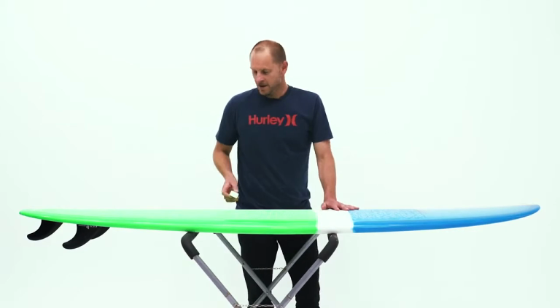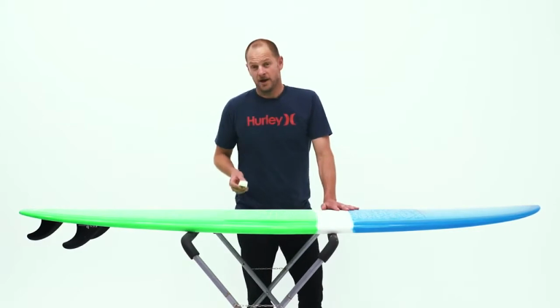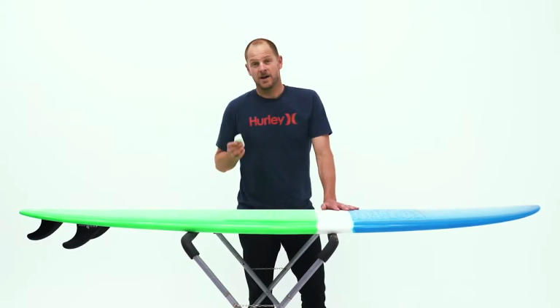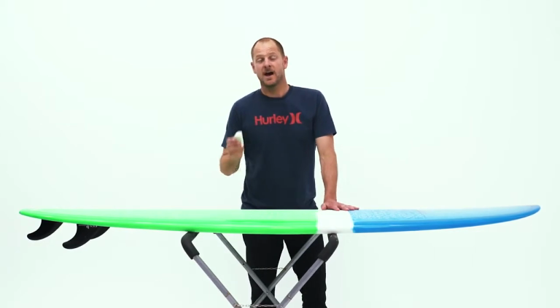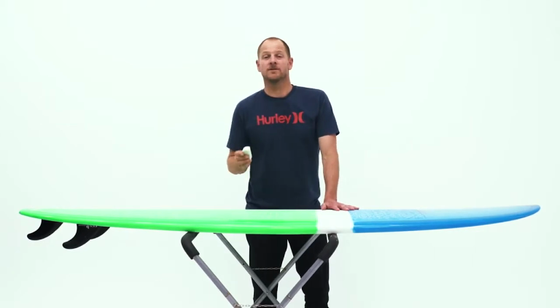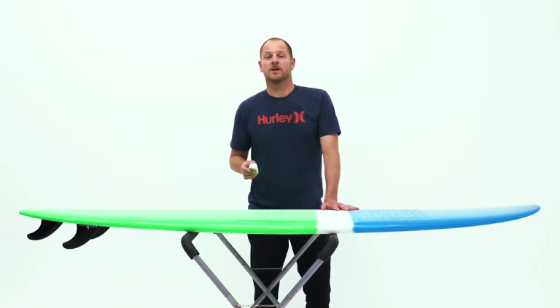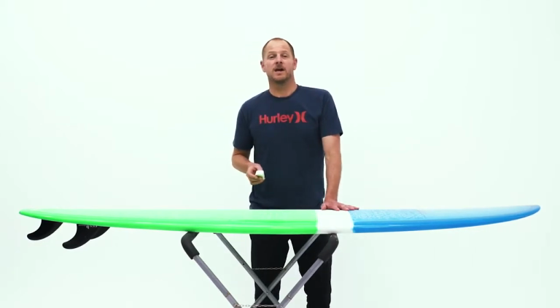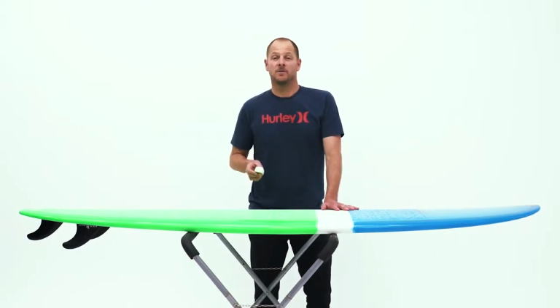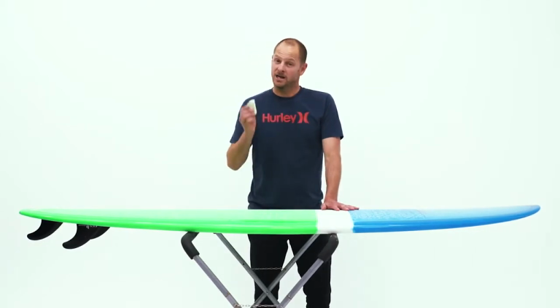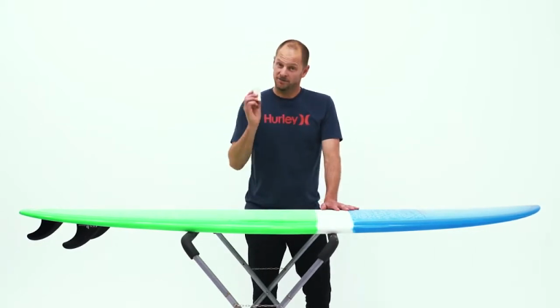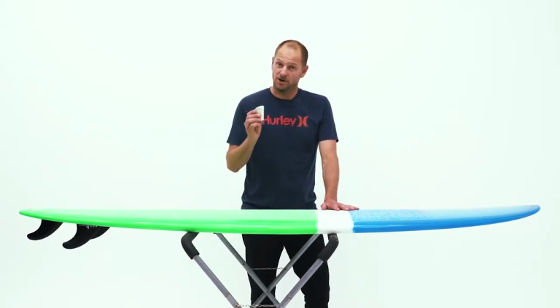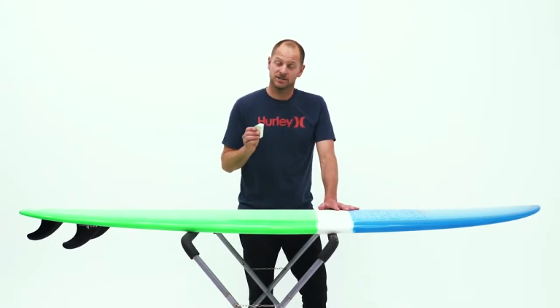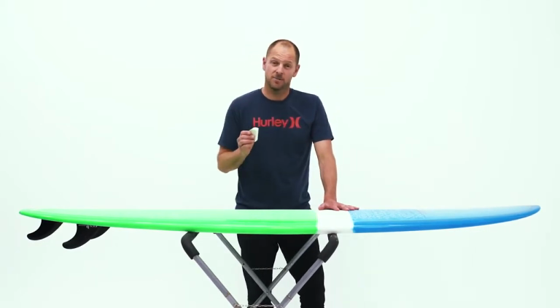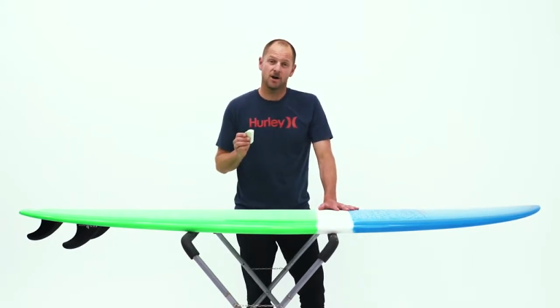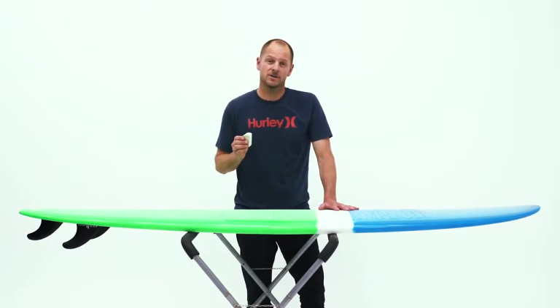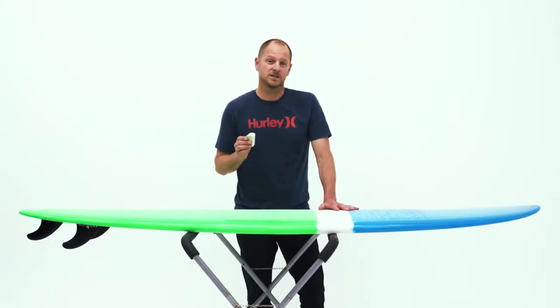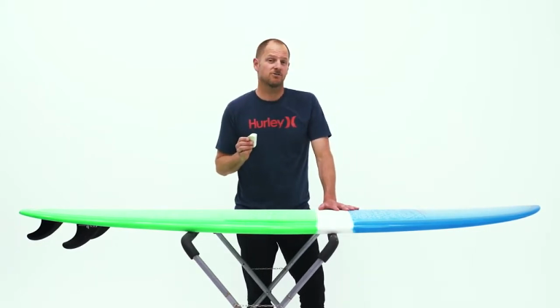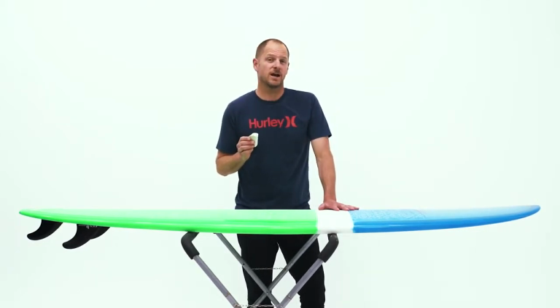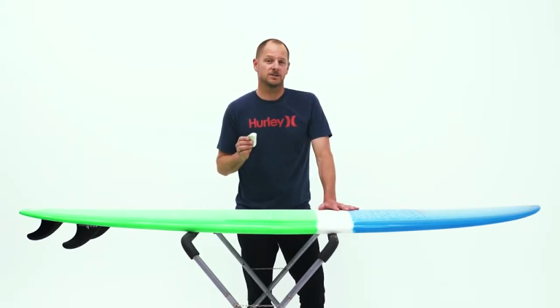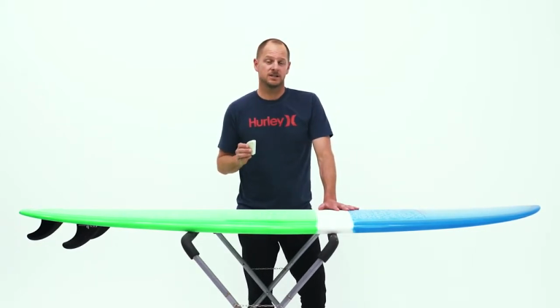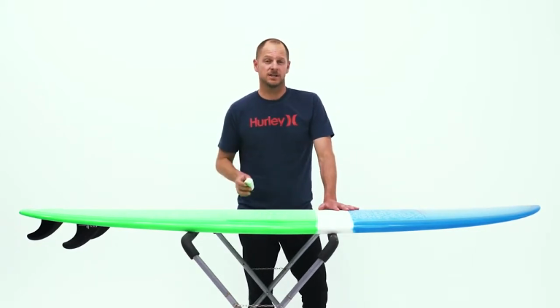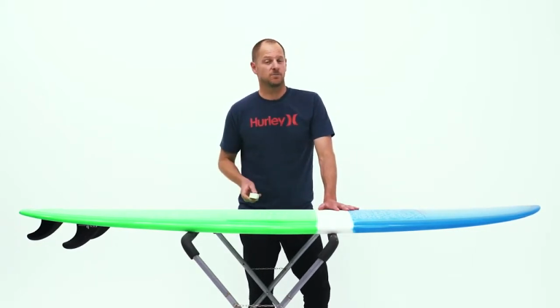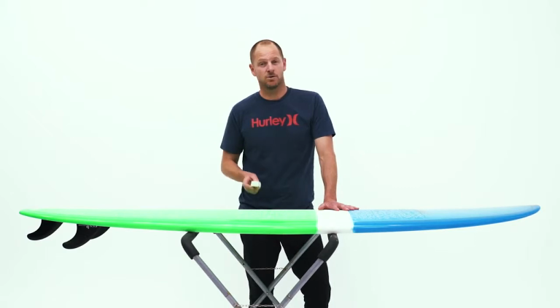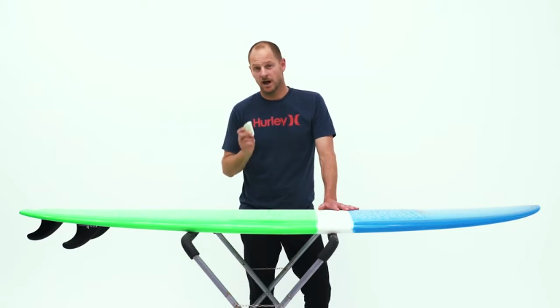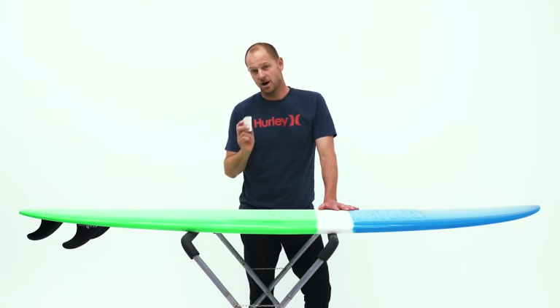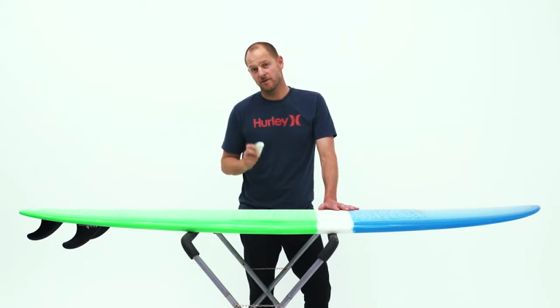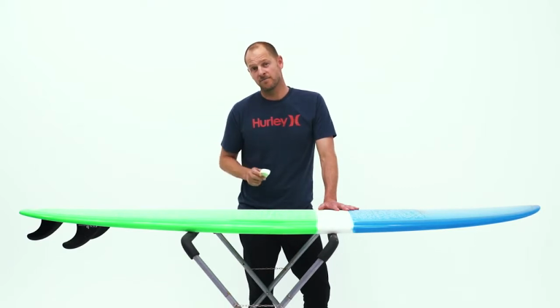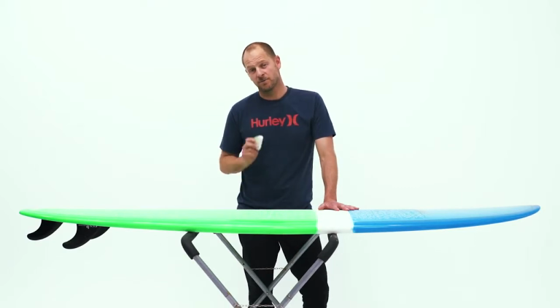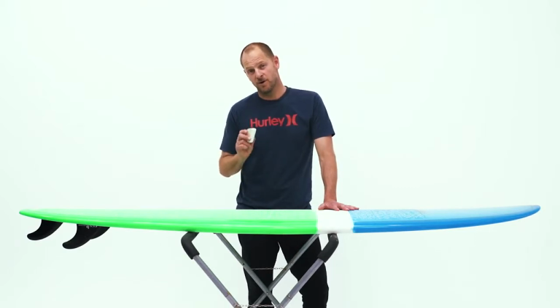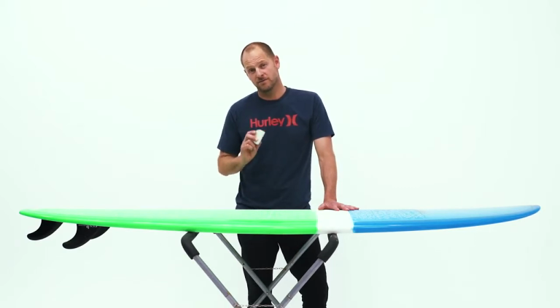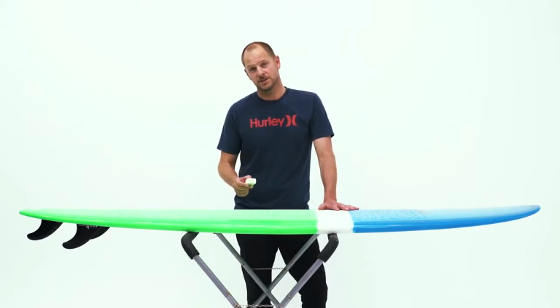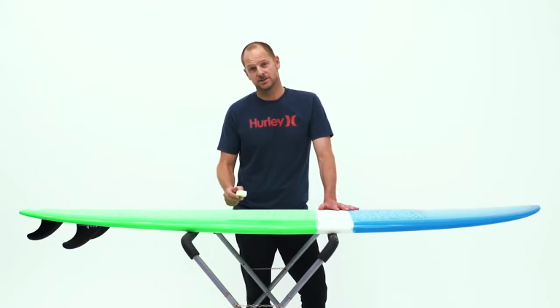And there you have it. As a final tip, I always think it's a great idea to give your board a light rub before every session.